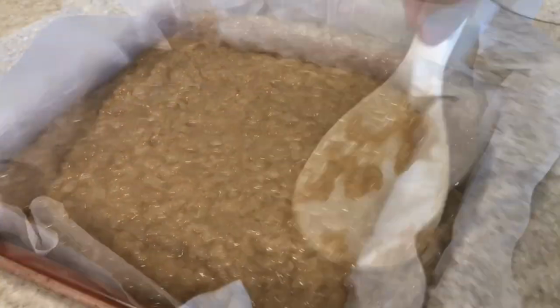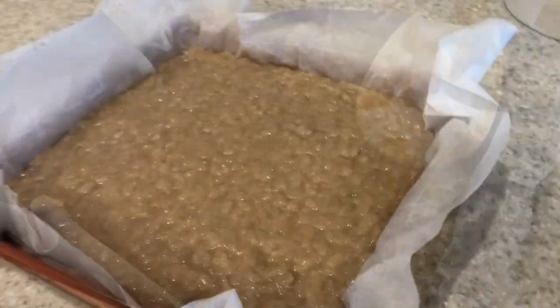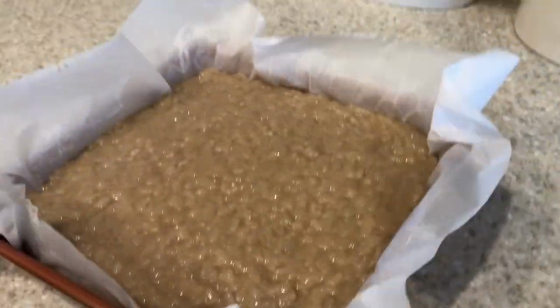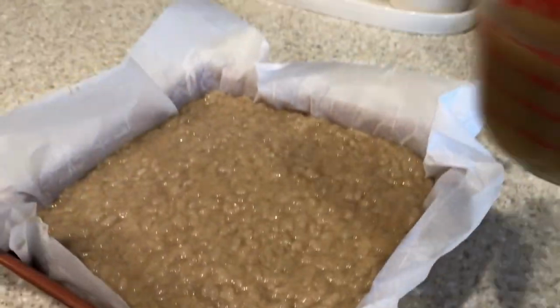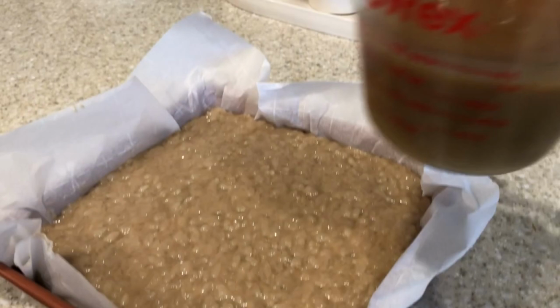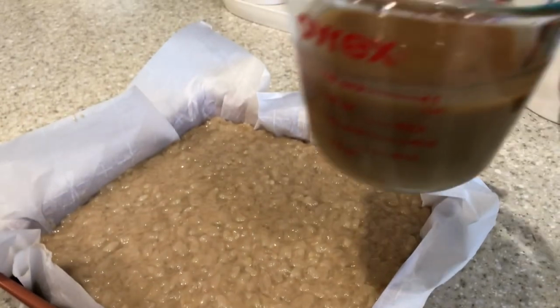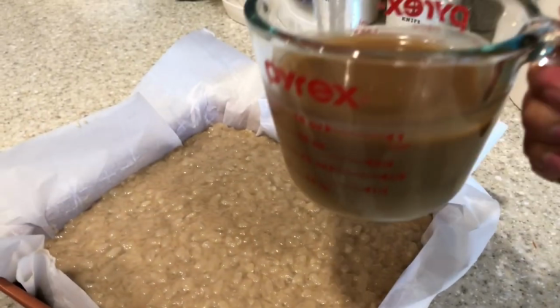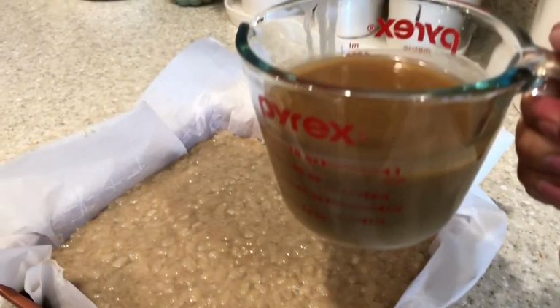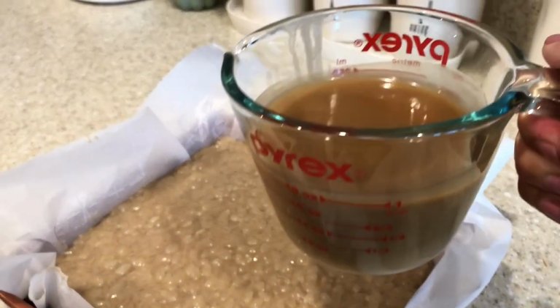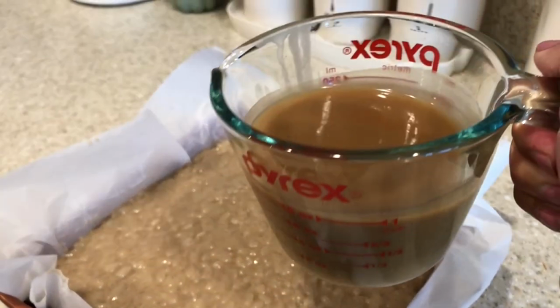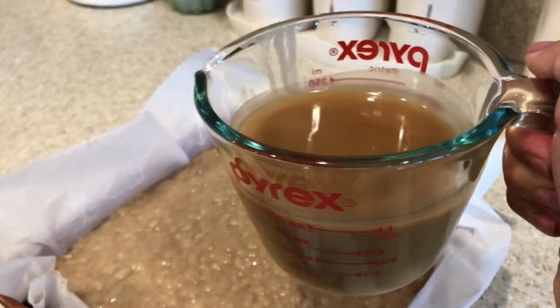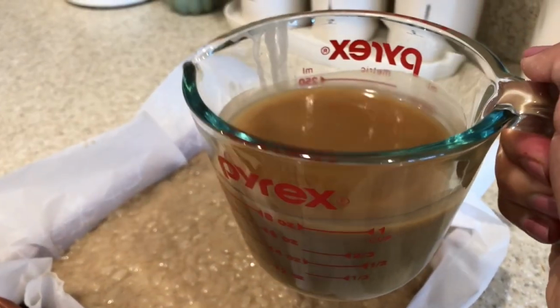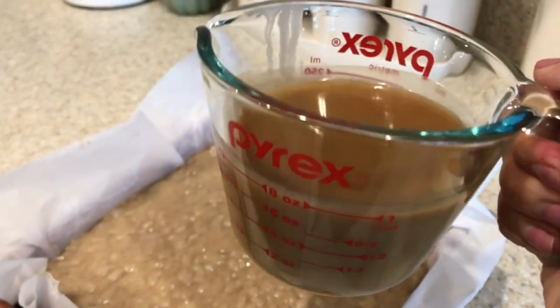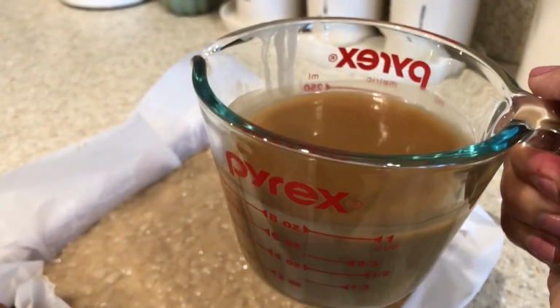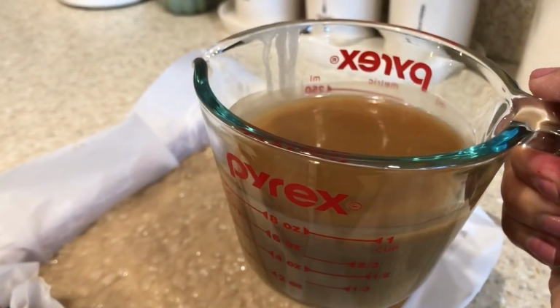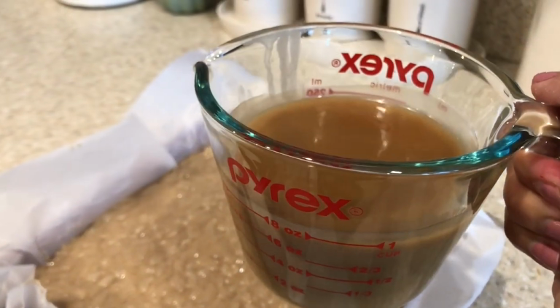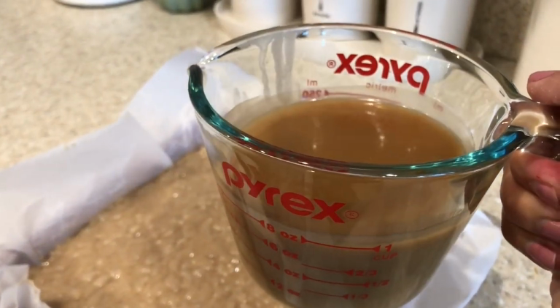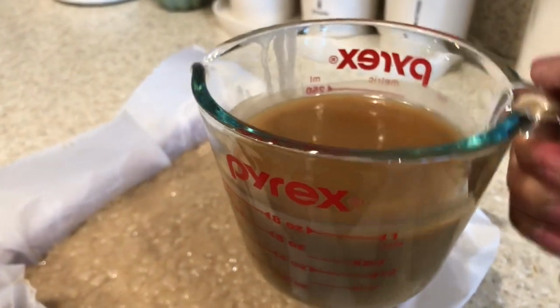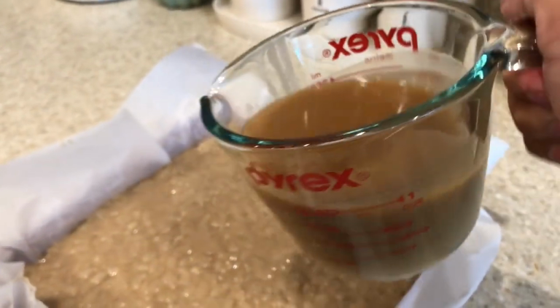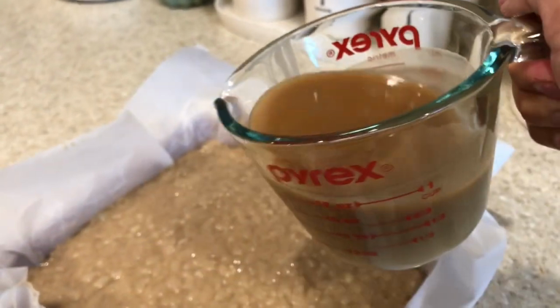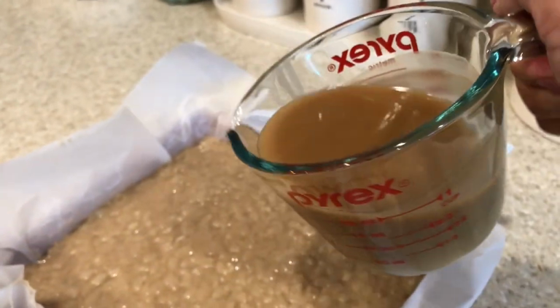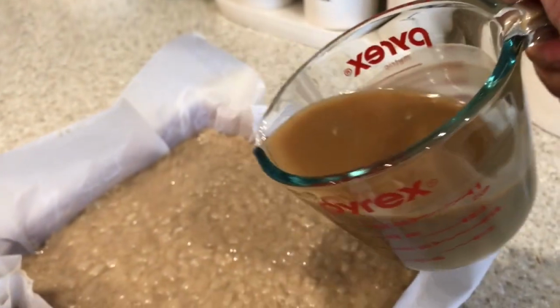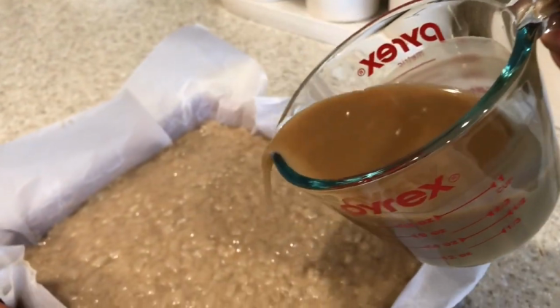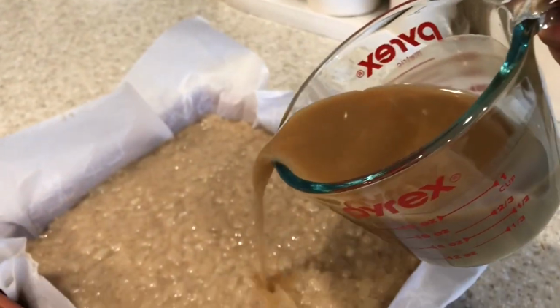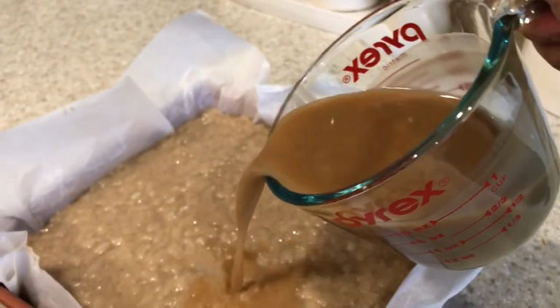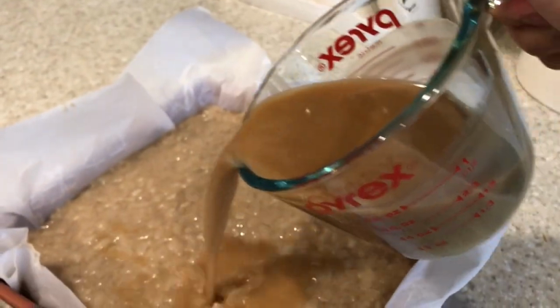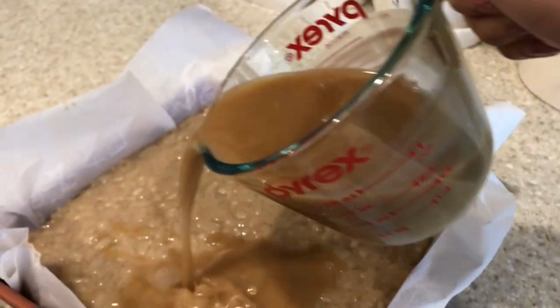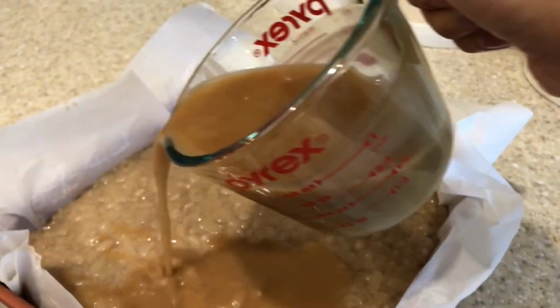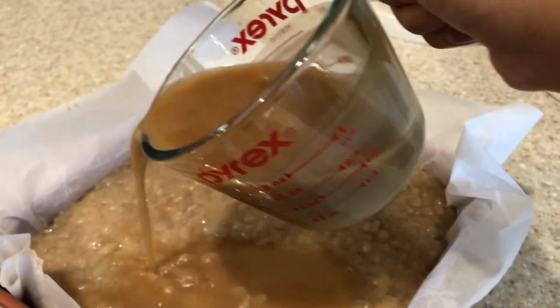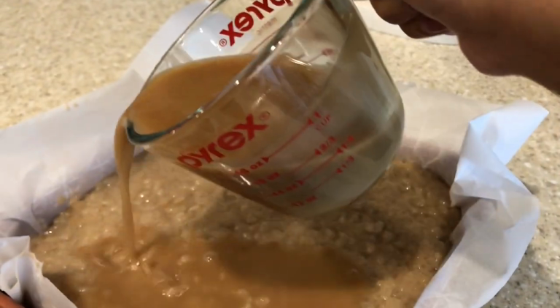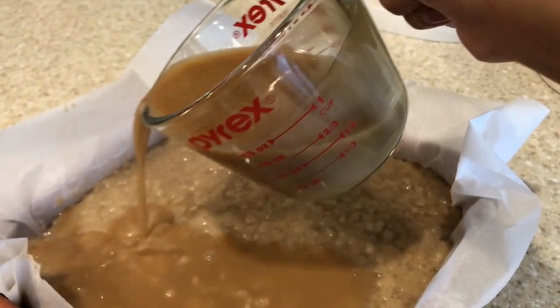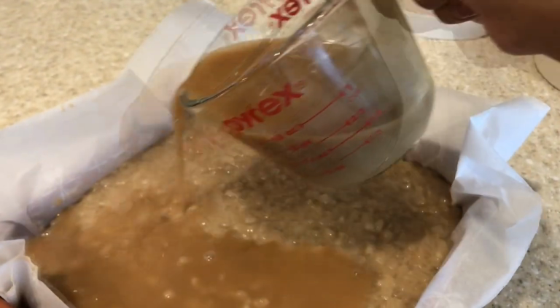Next, grab the rest of the coconut mixture and pour it over the top.